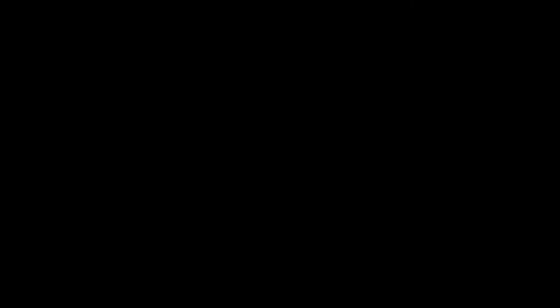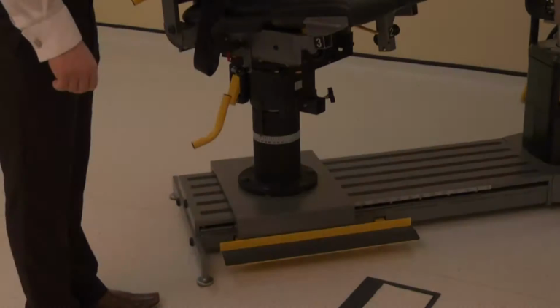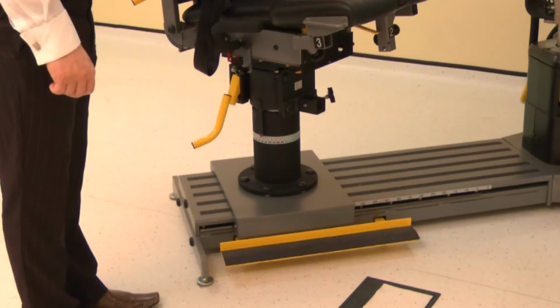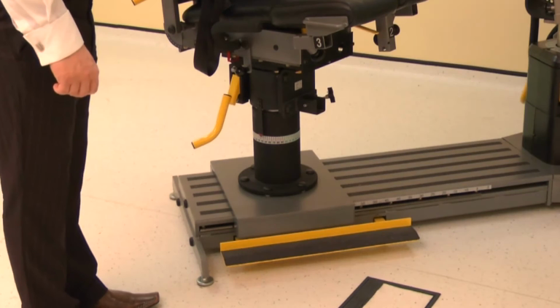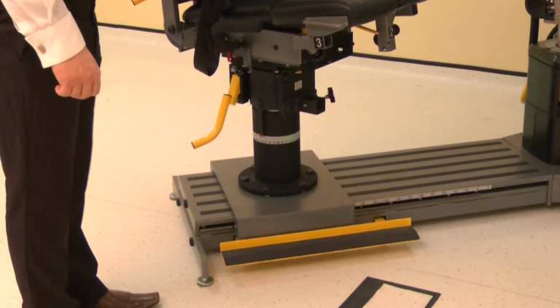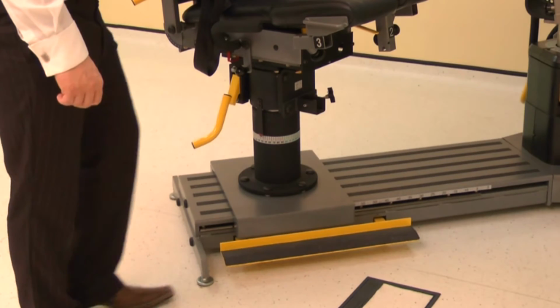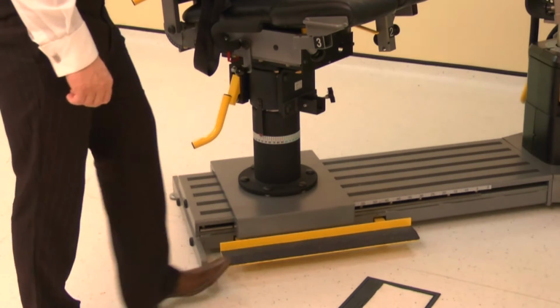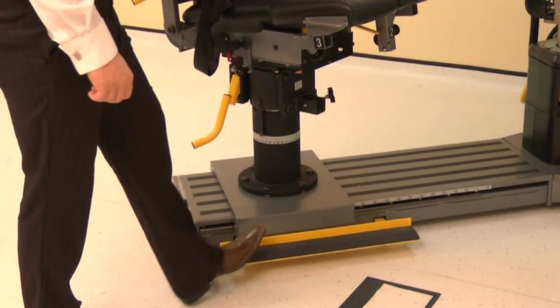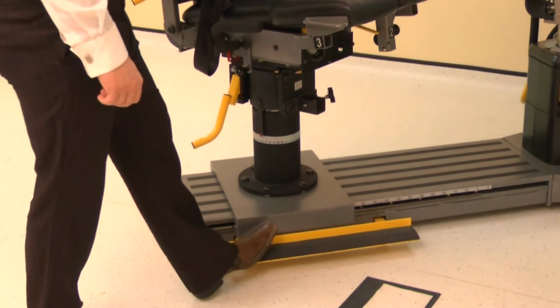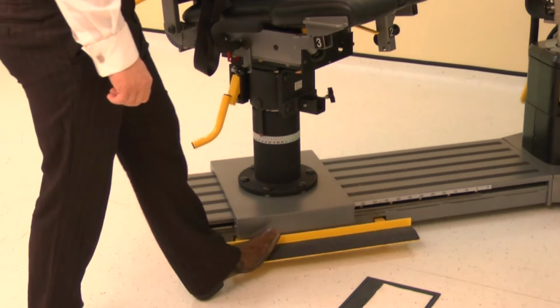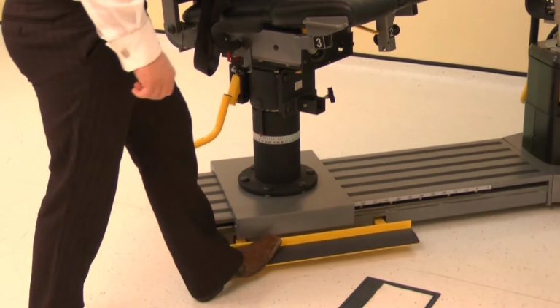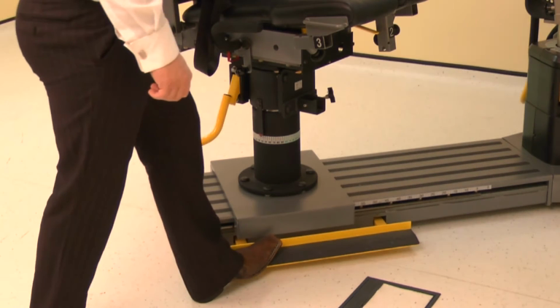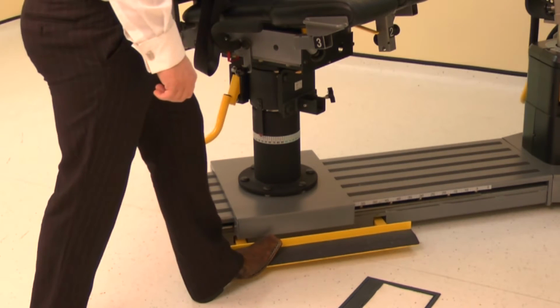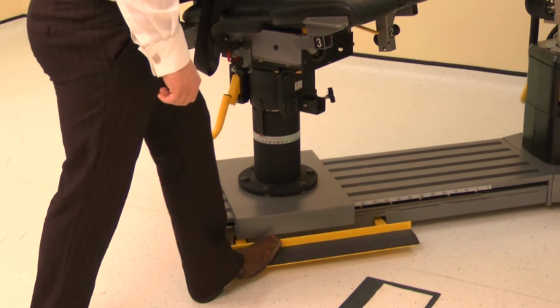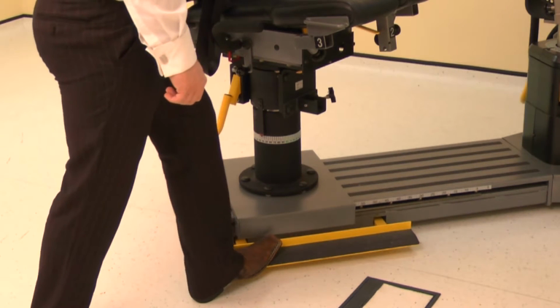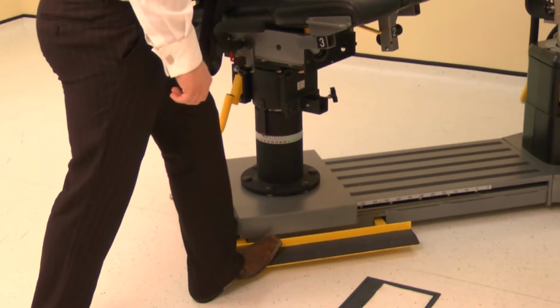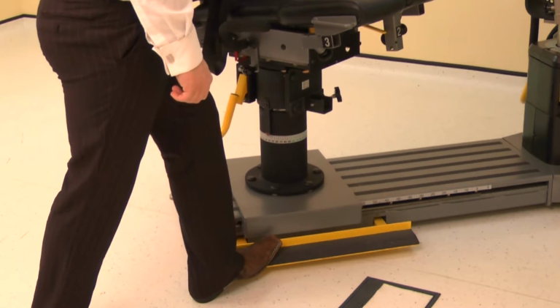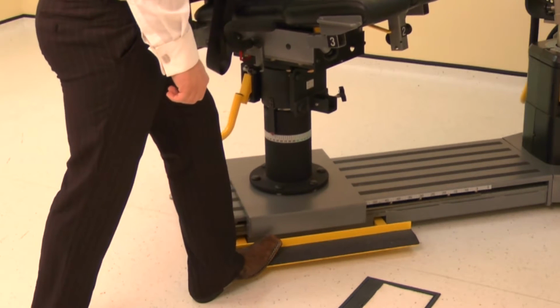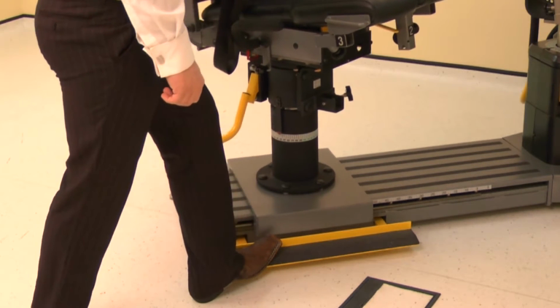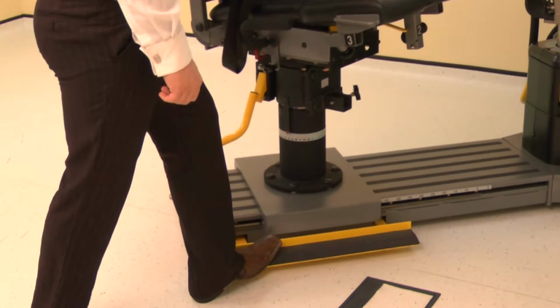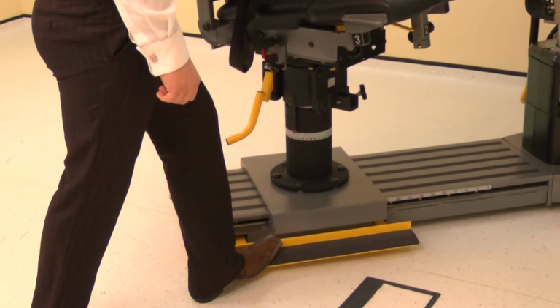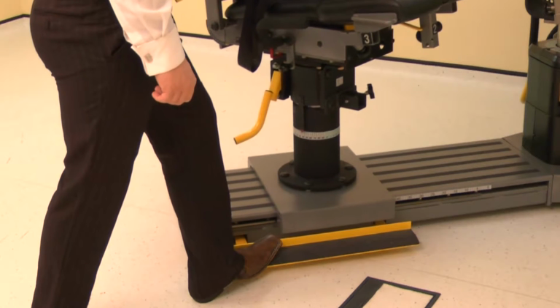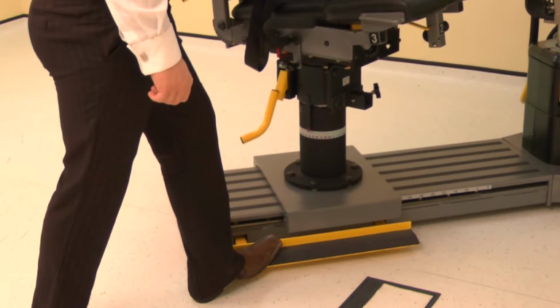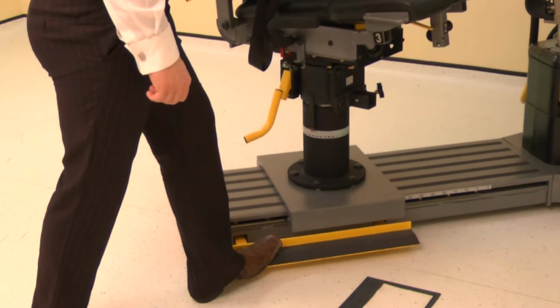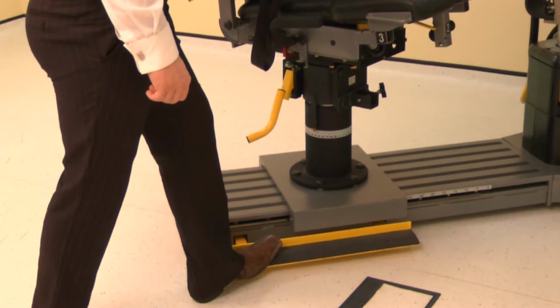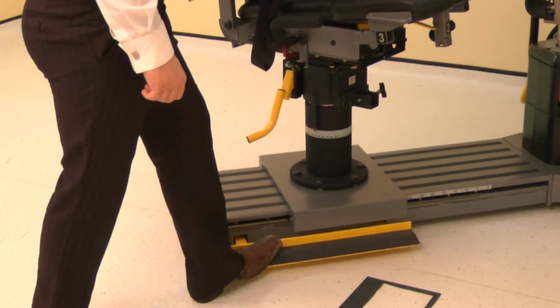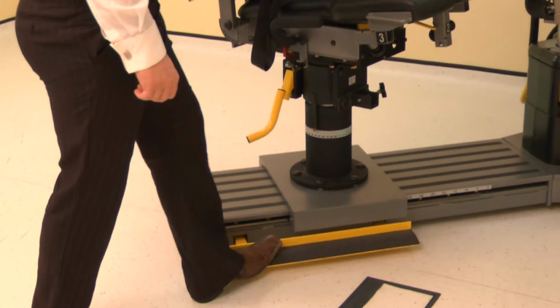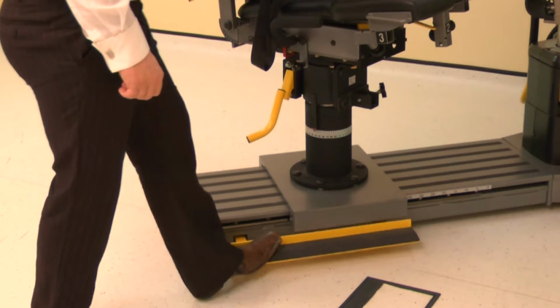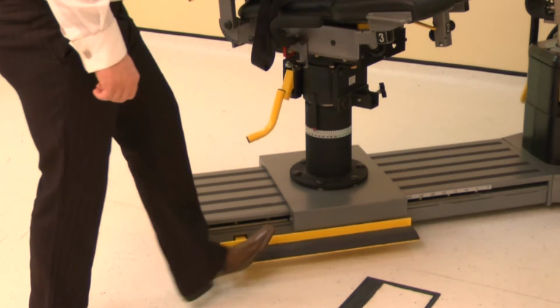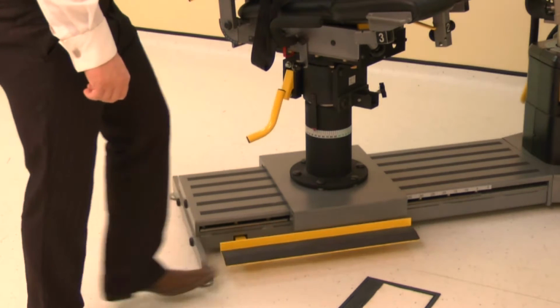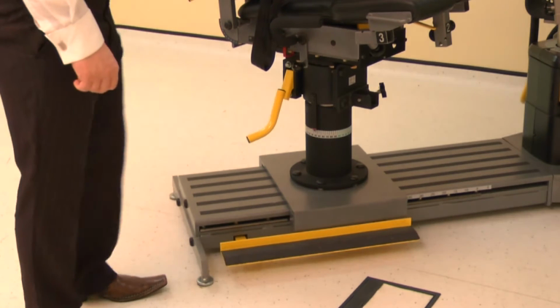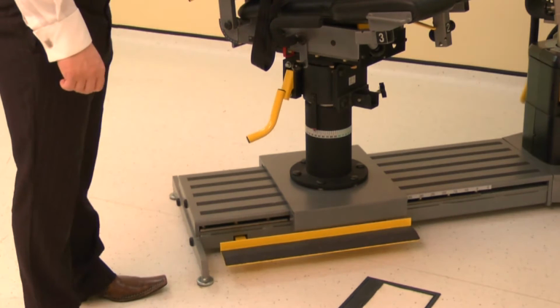Finally, position the monorail by pressing the kickboard and sliding the chair to position 32.